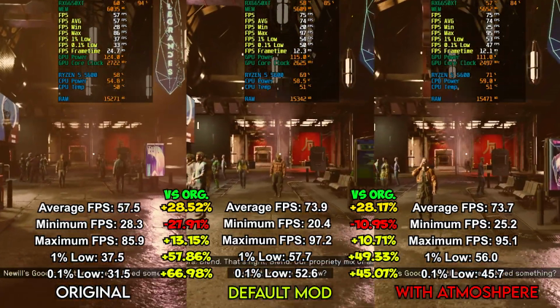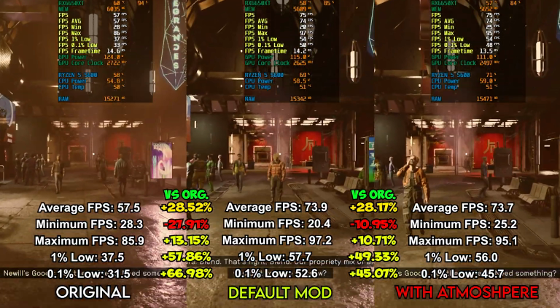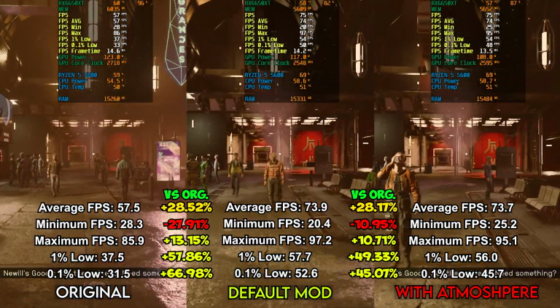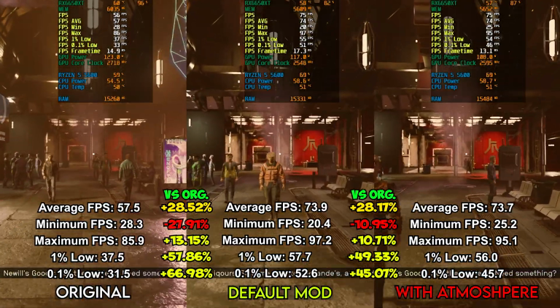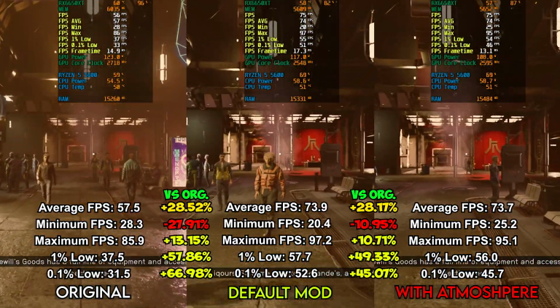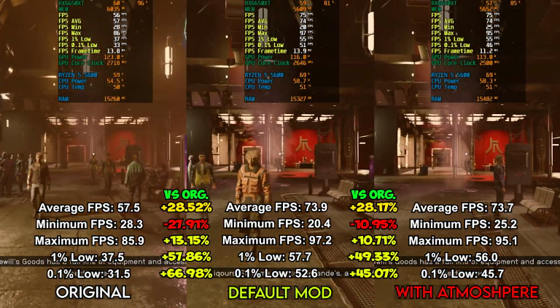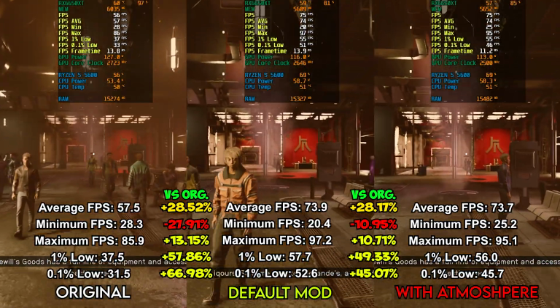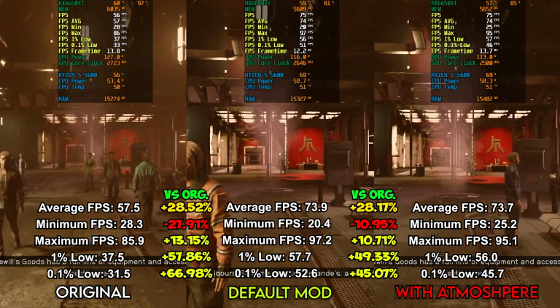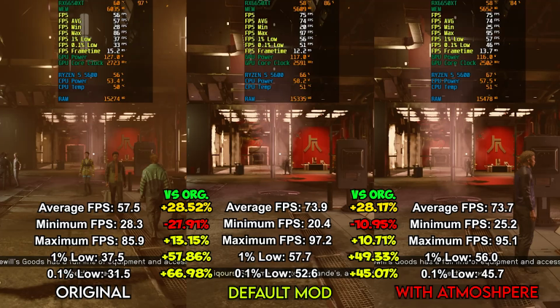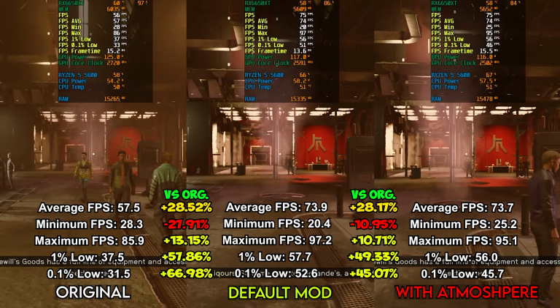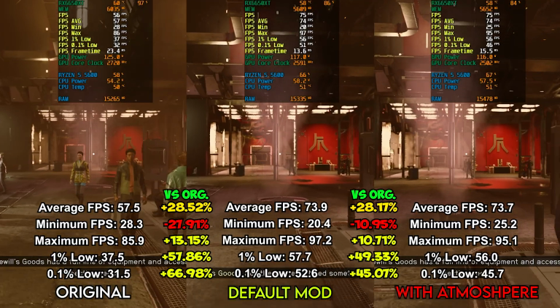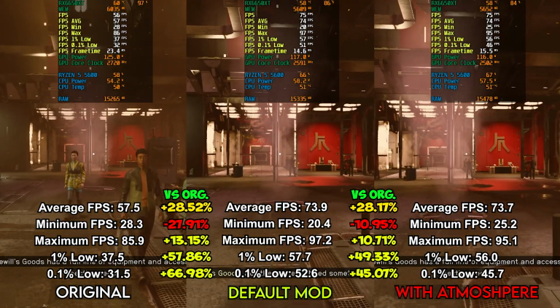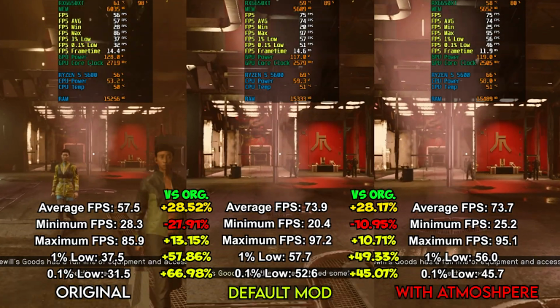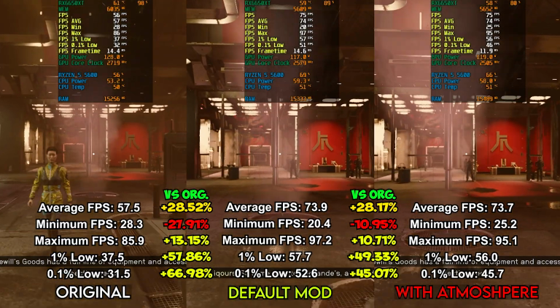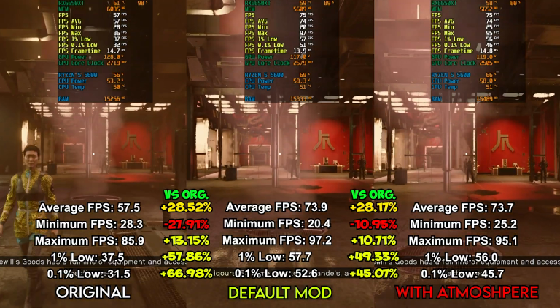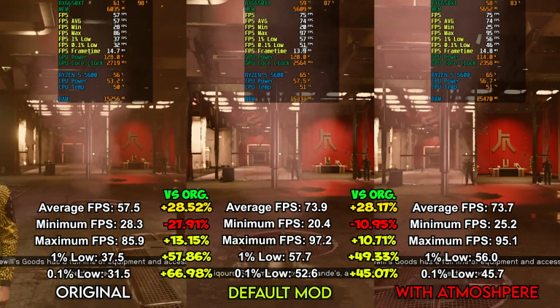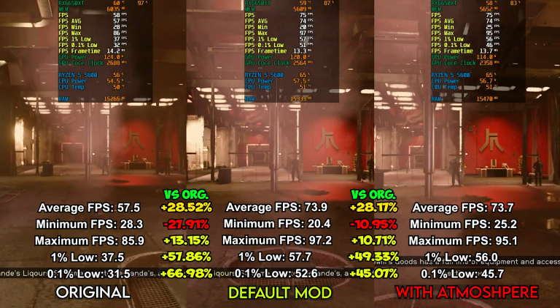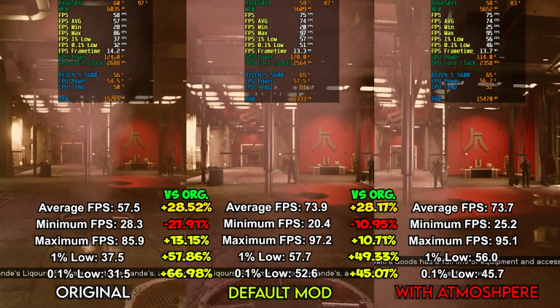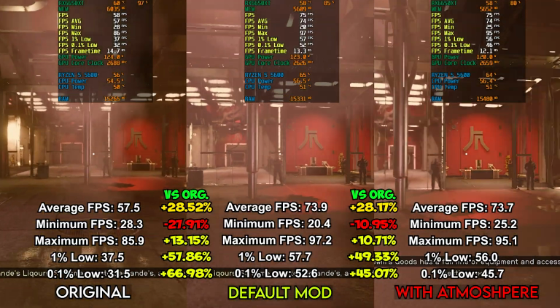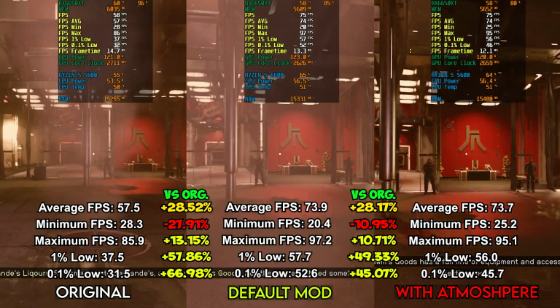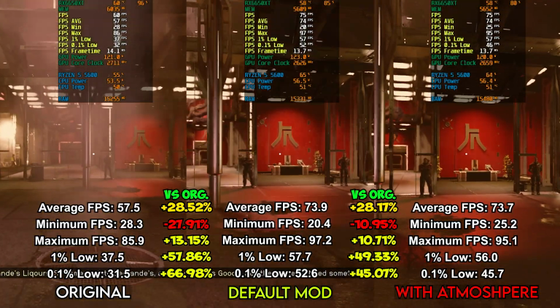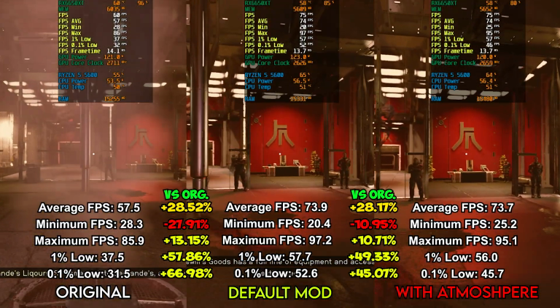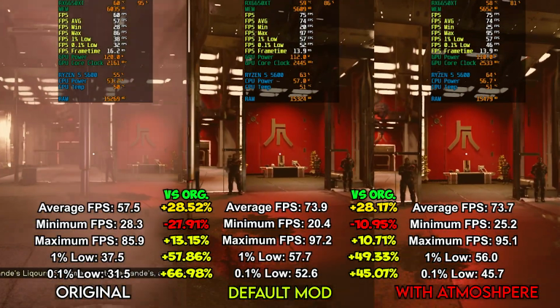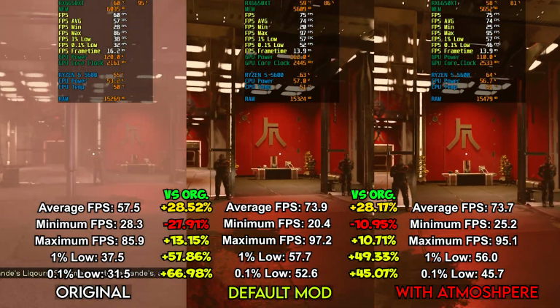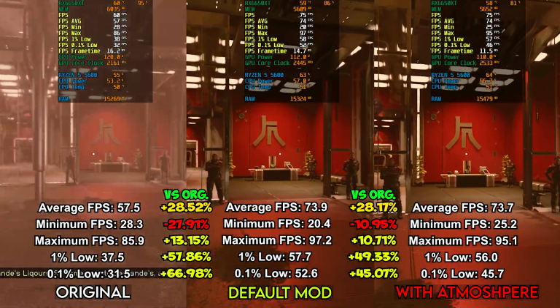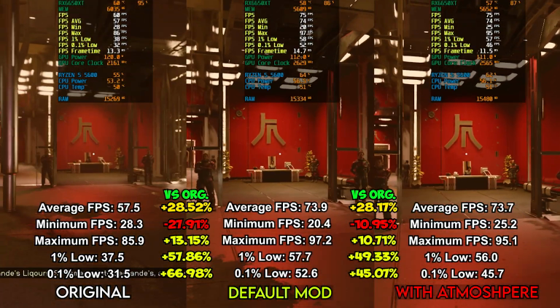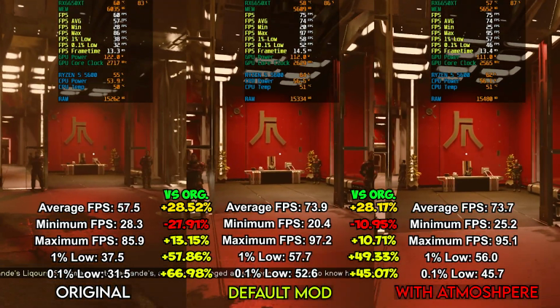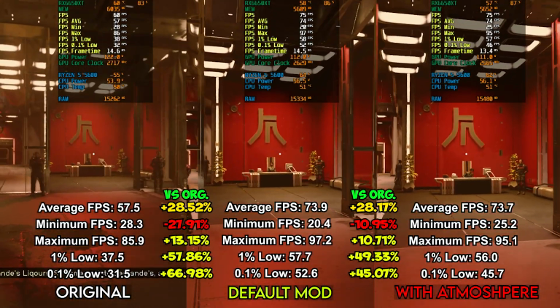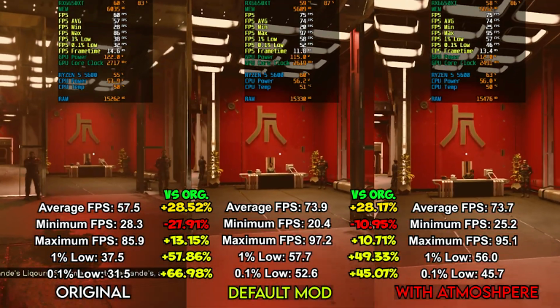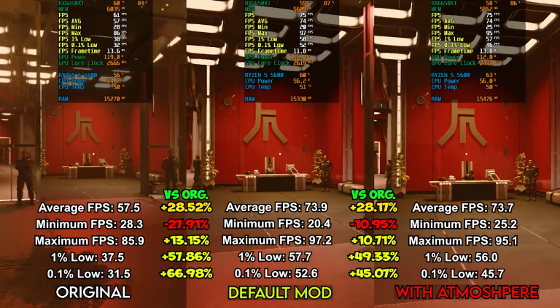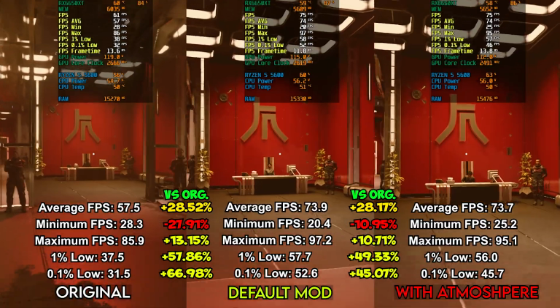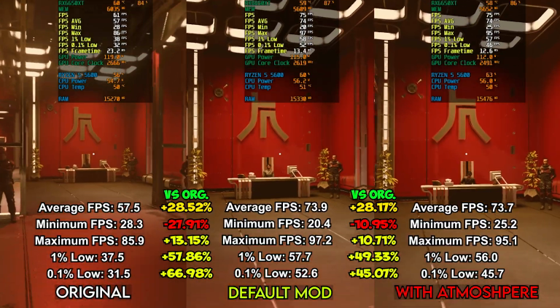This is extremely impressive because it means the game runs considerably smoother and has less stuttering on the modded versions by a considerably high margin. And not only that, the modded version also adjusts the terrible default Starfield color filter, so everything looks slightly better — though that's personal preference.